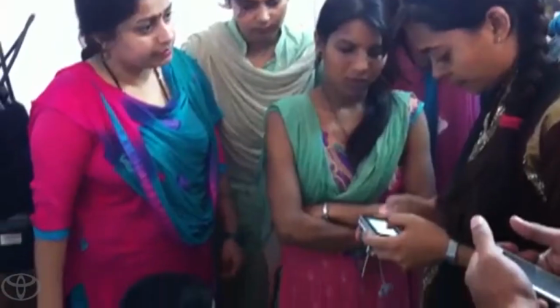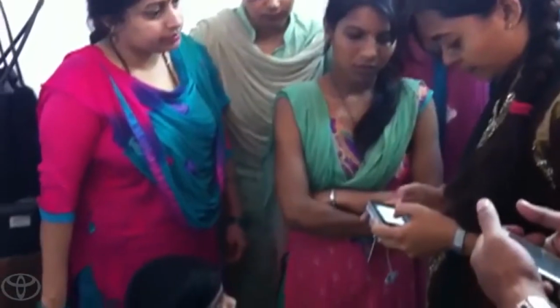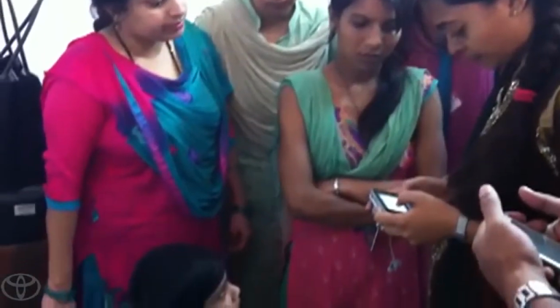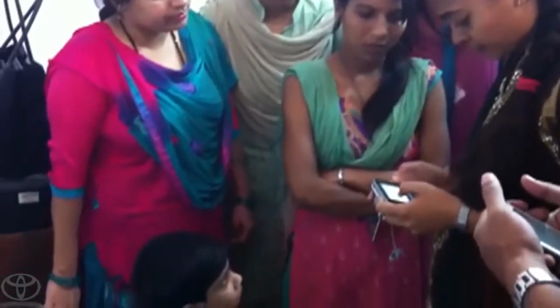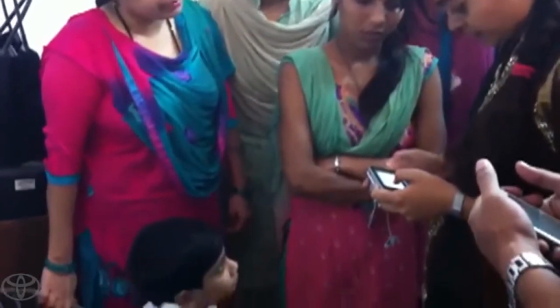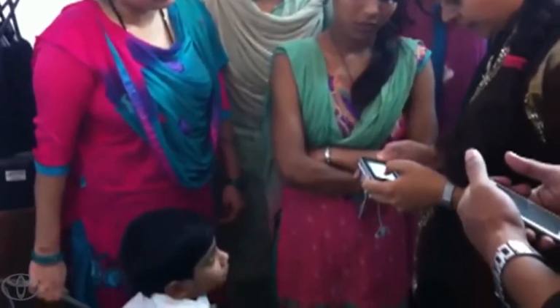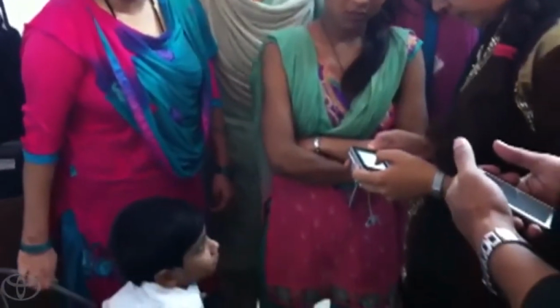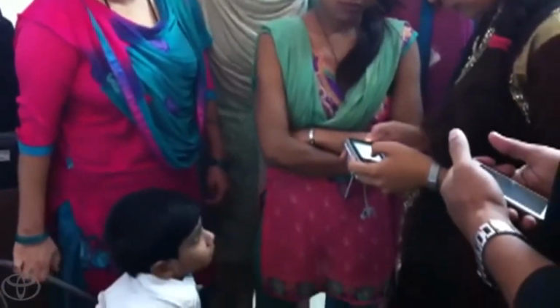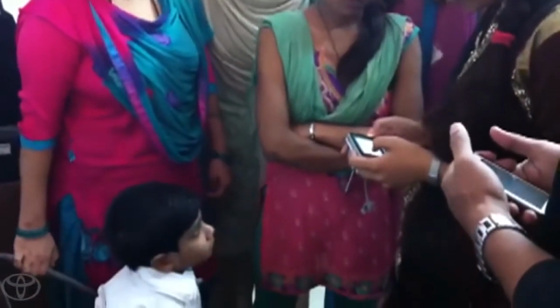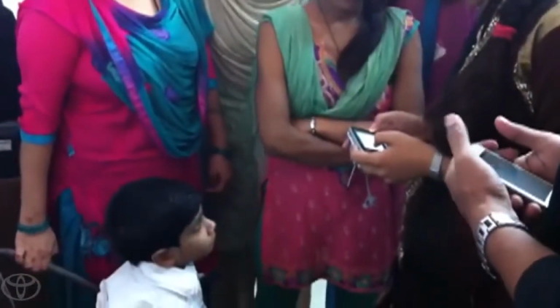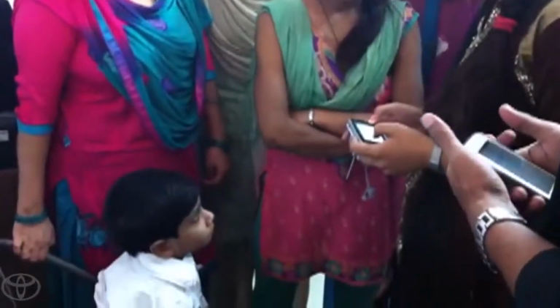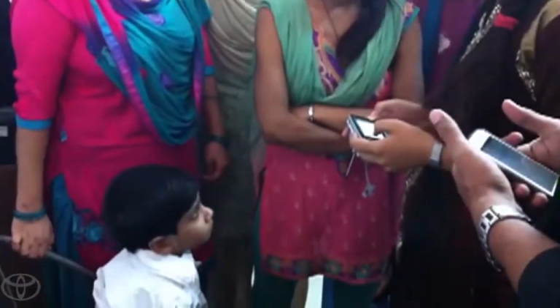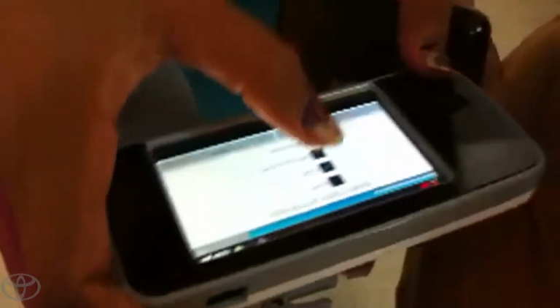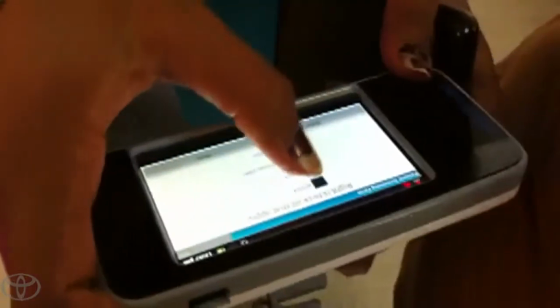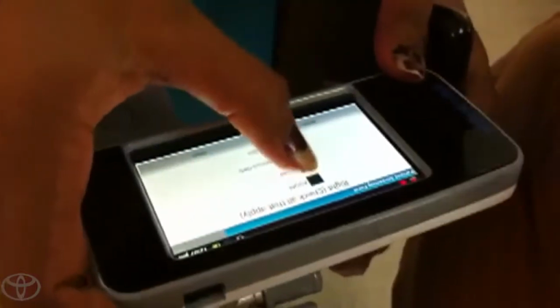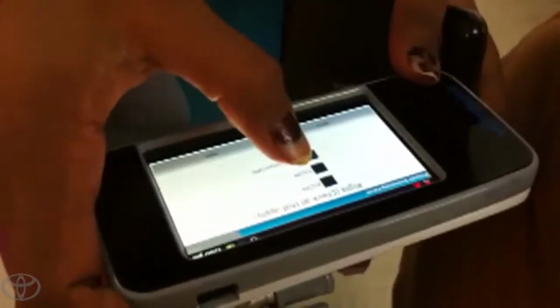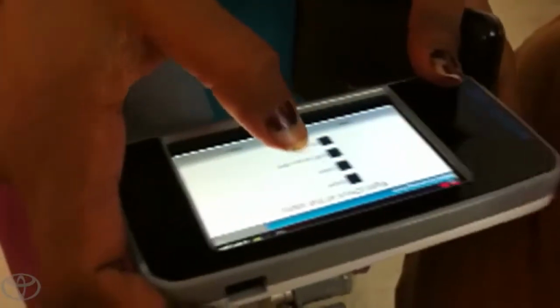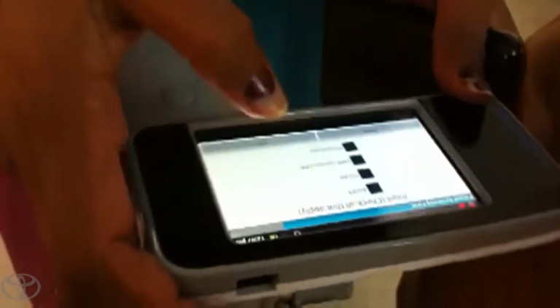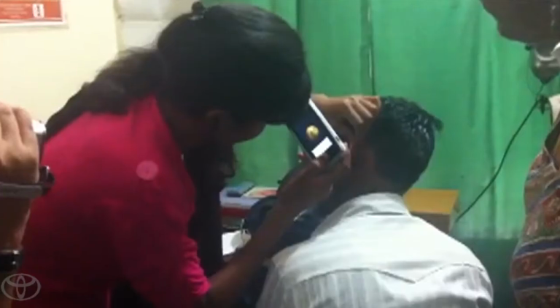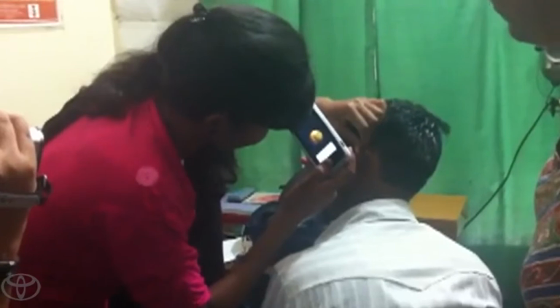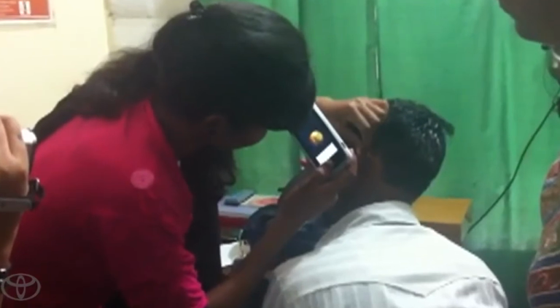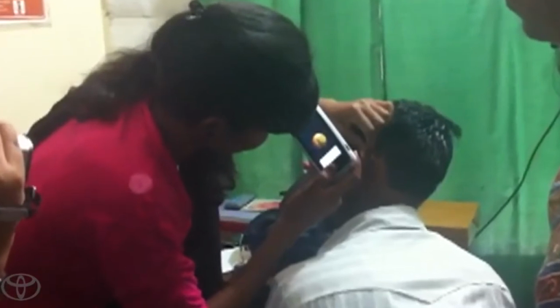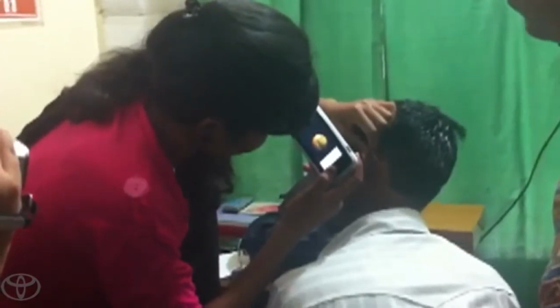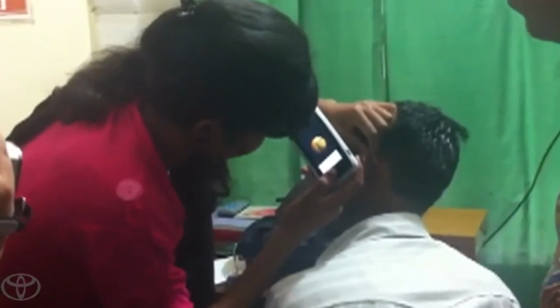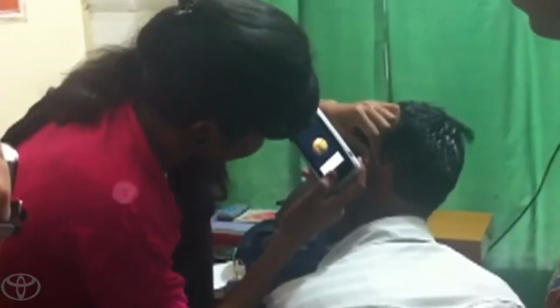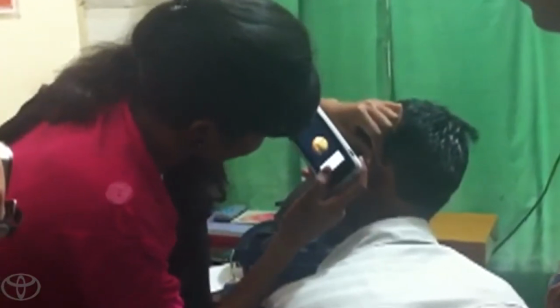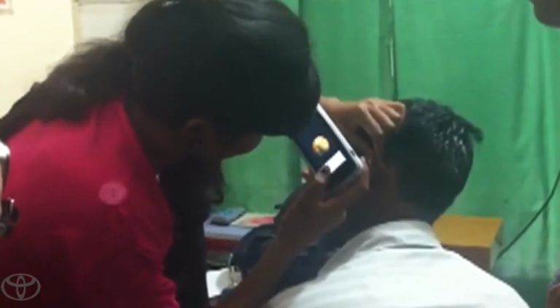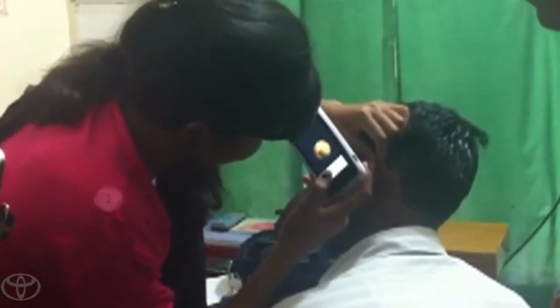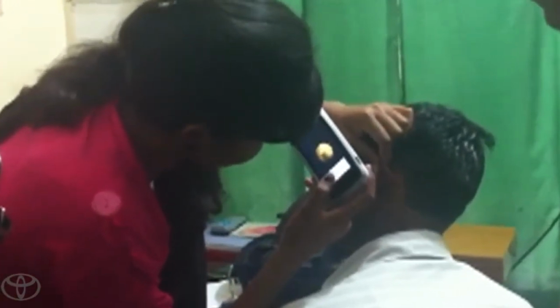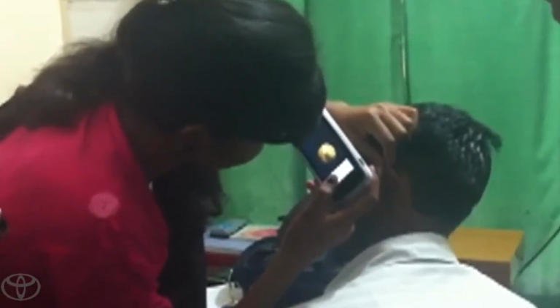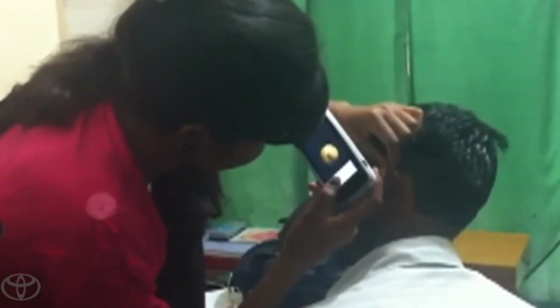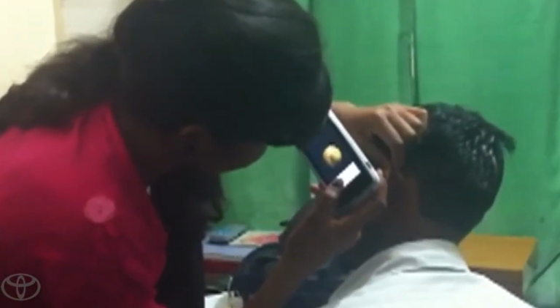All over the world, most people have a phone before they even have electricity, so why not use mobile phones to deliver health care.